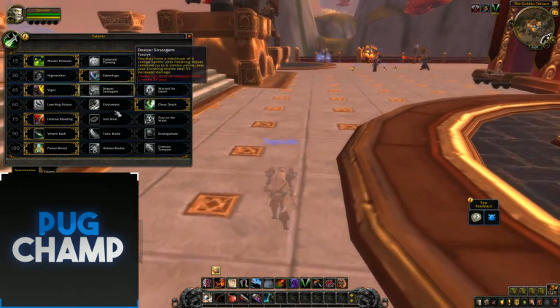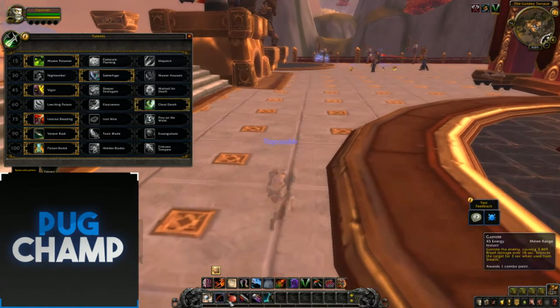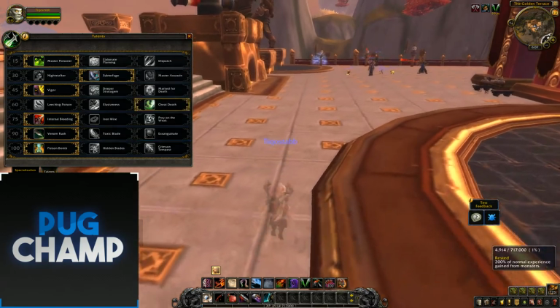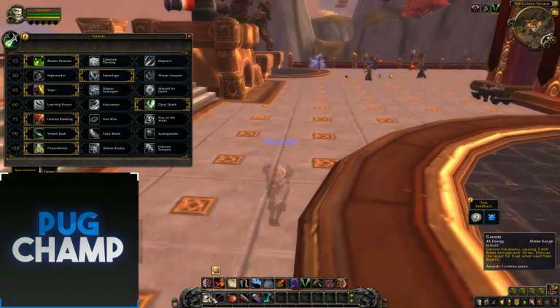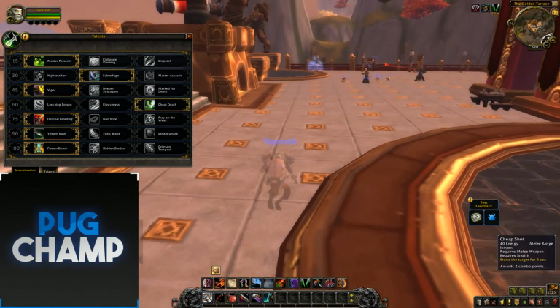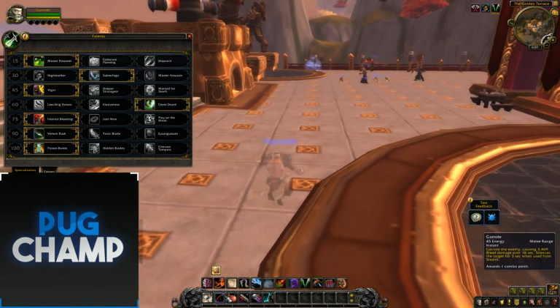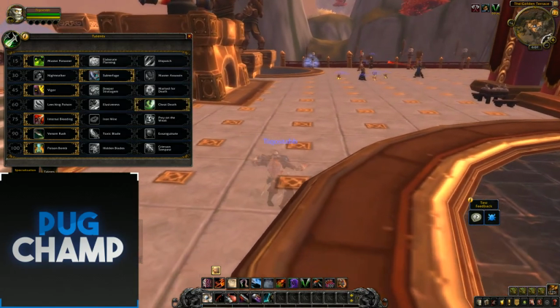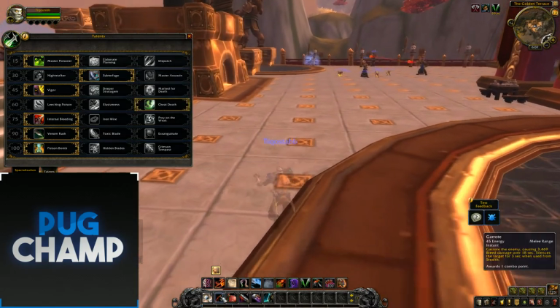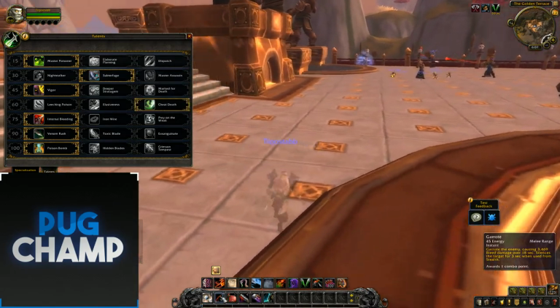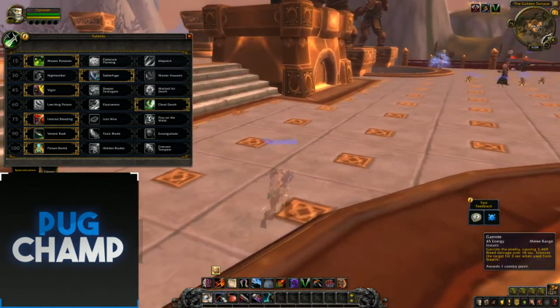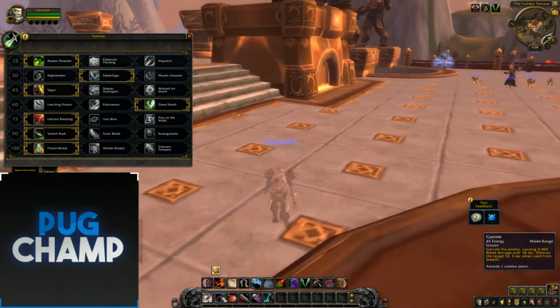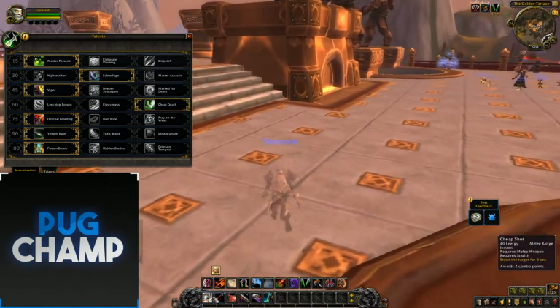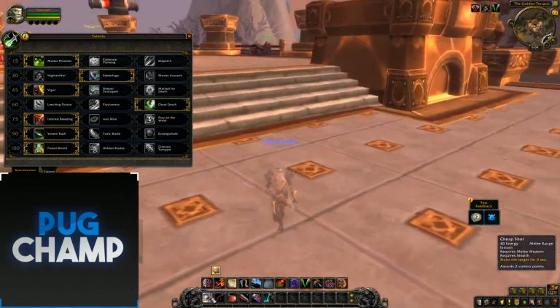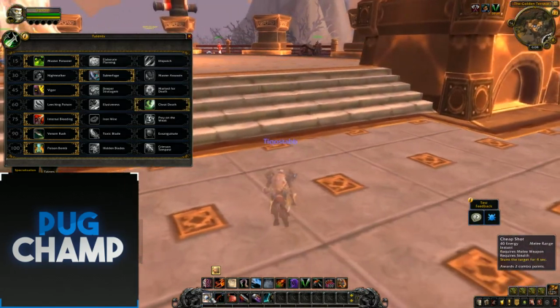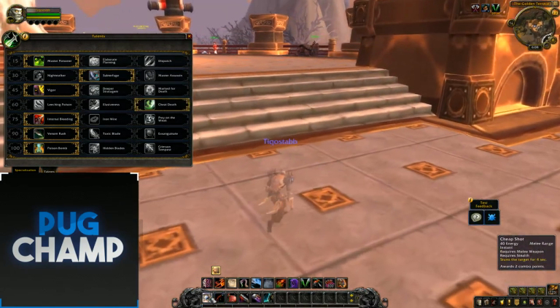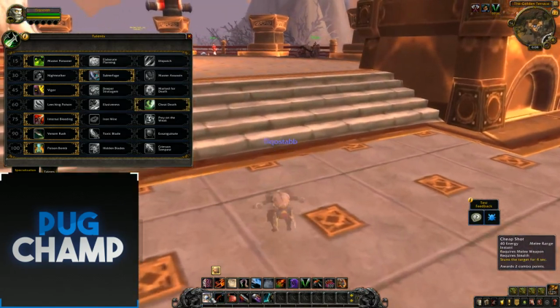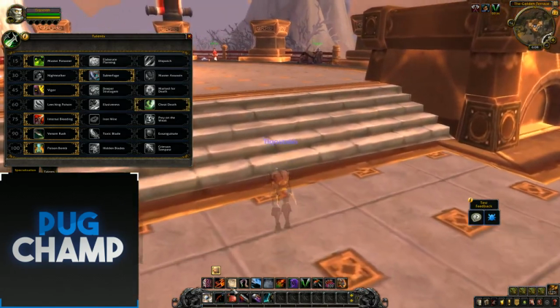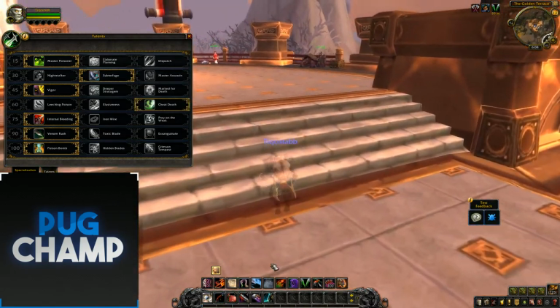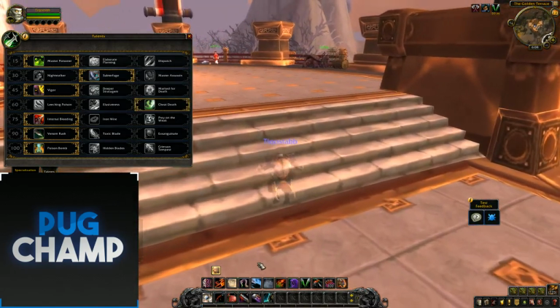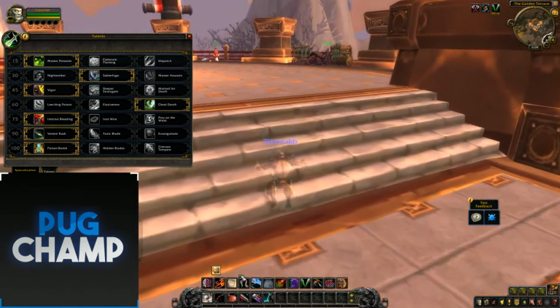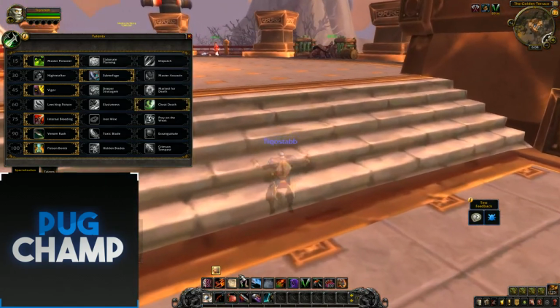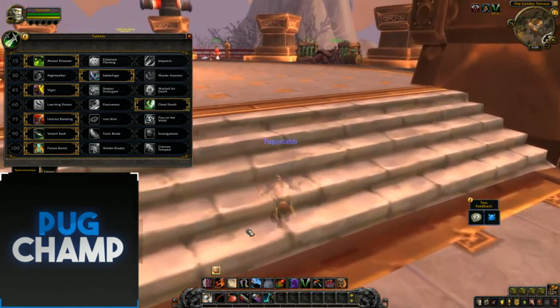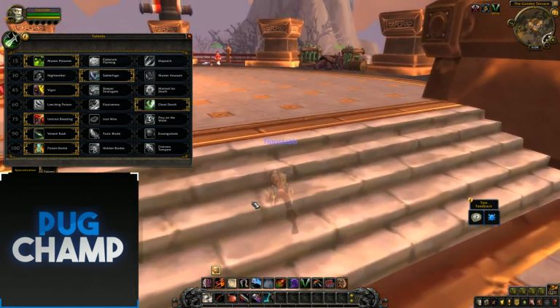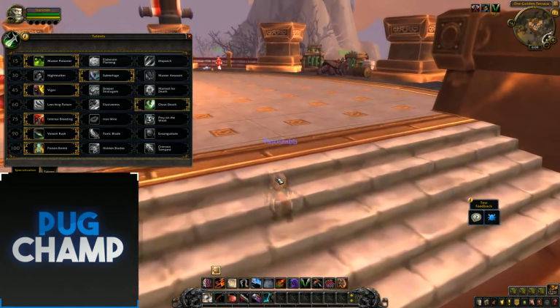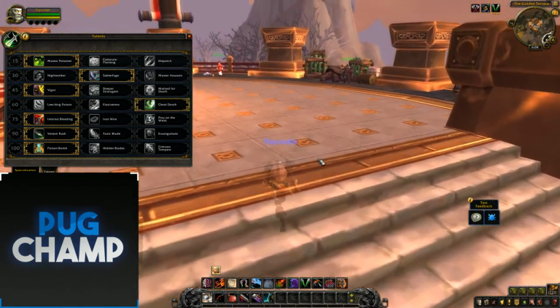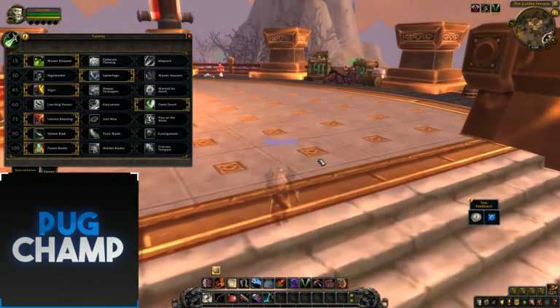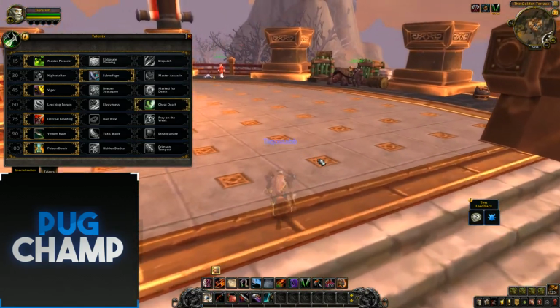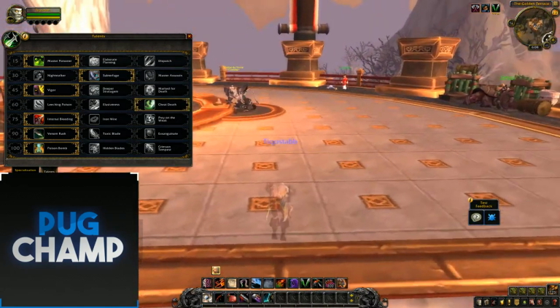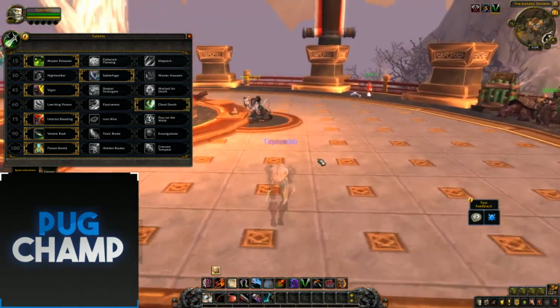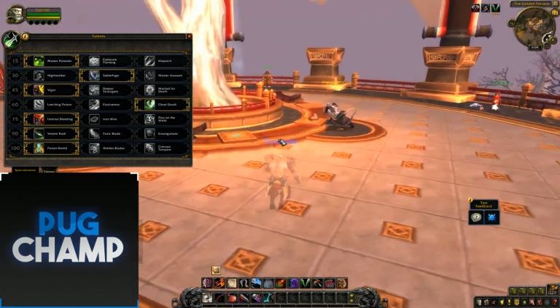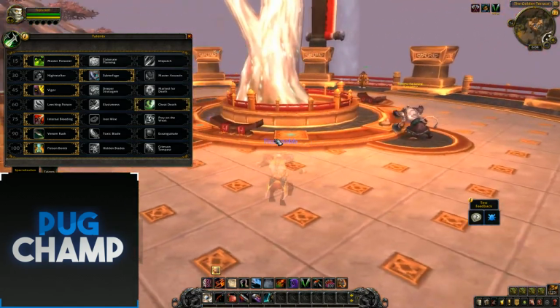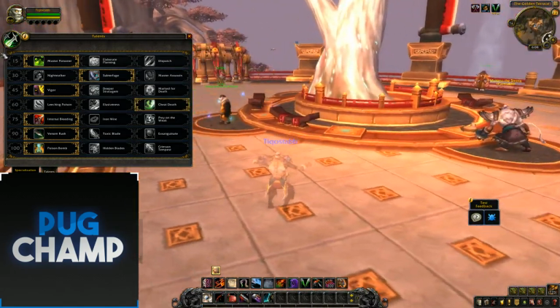With Subterfuge I can just keep Garrote up and maybe use Cheap Shot to get an extra 2 combo points on the target.